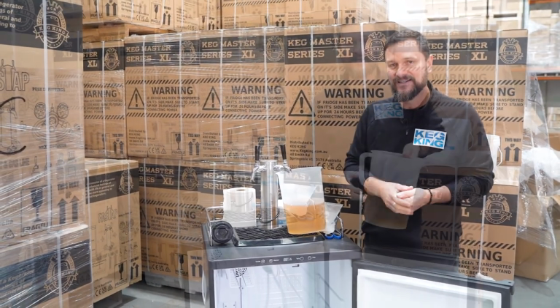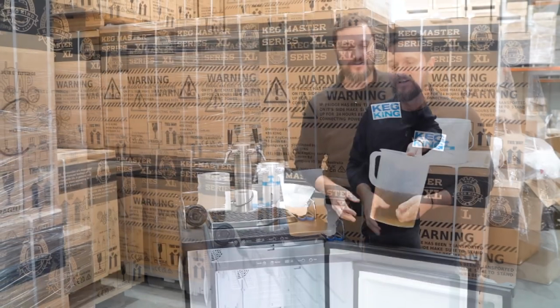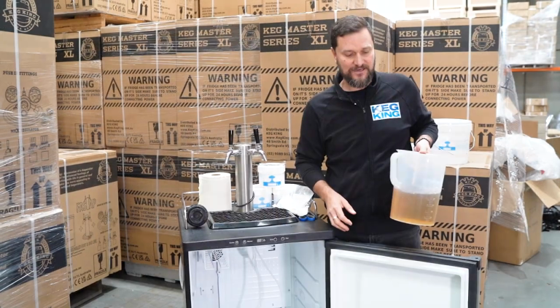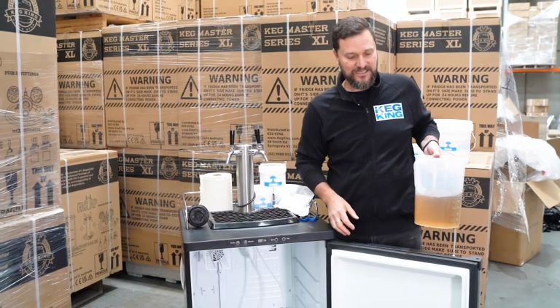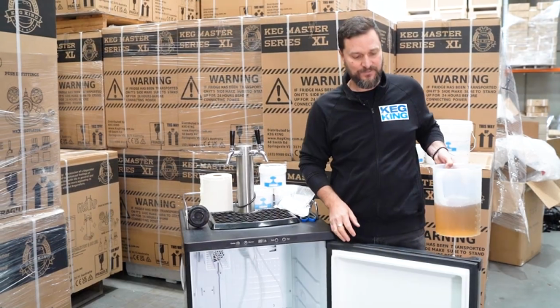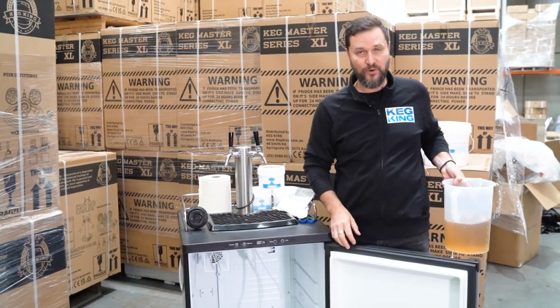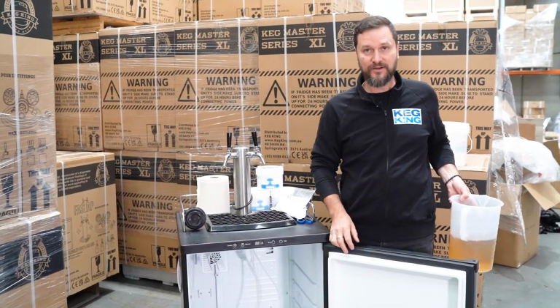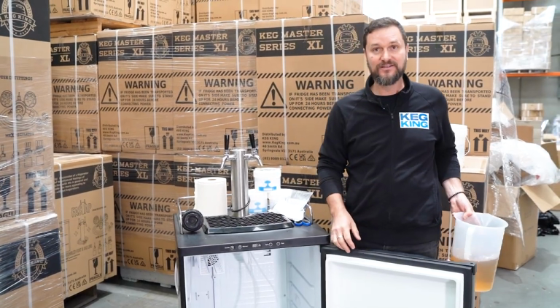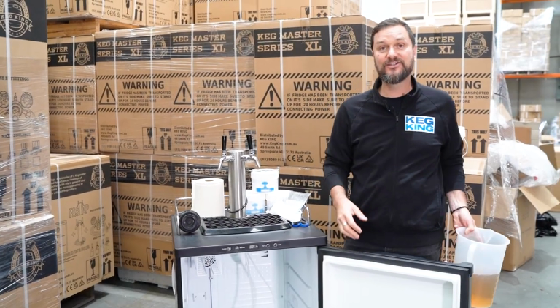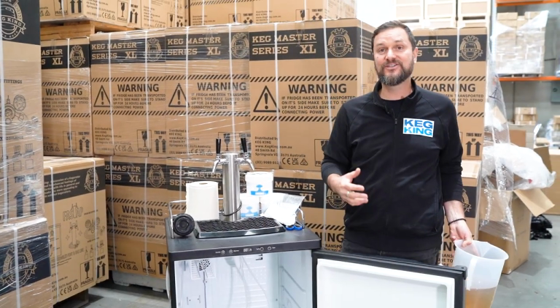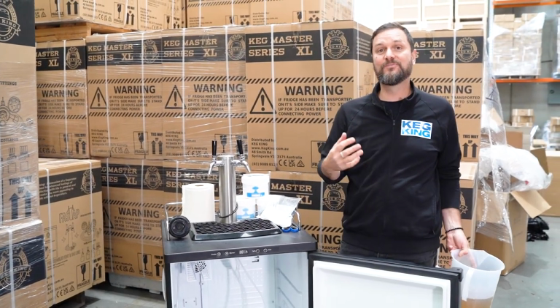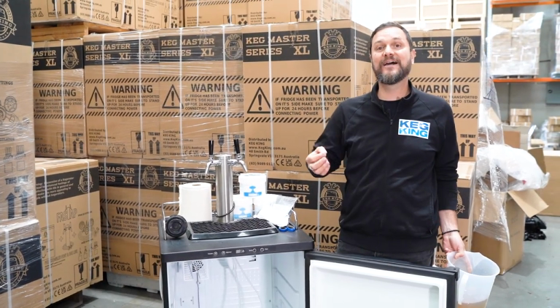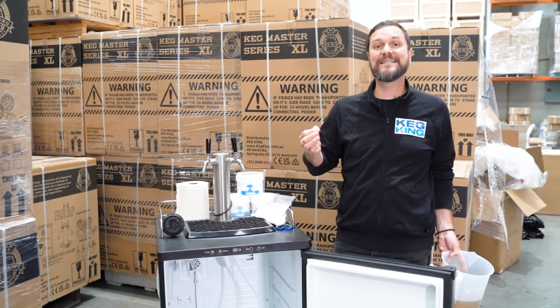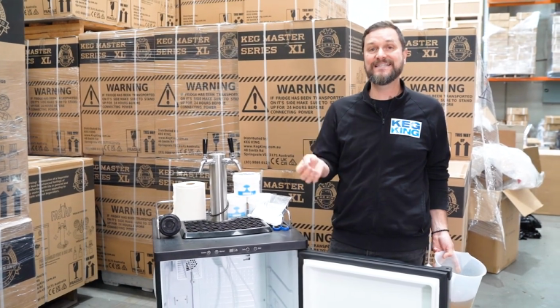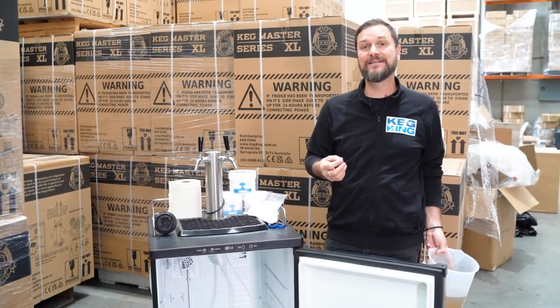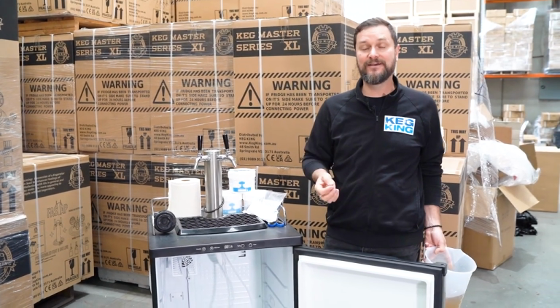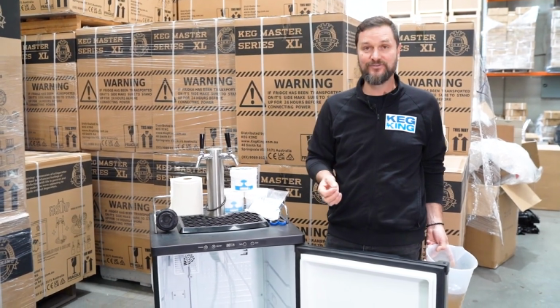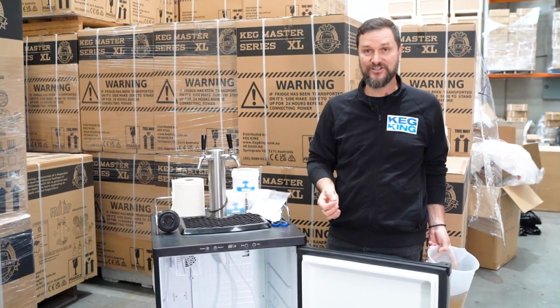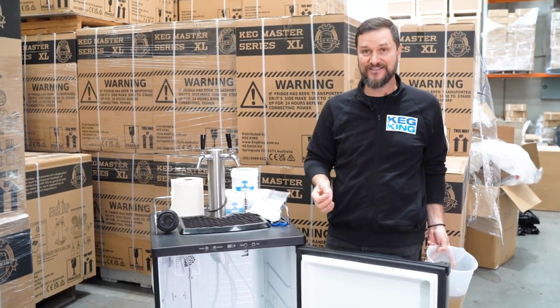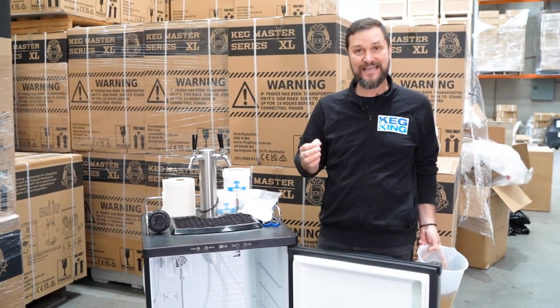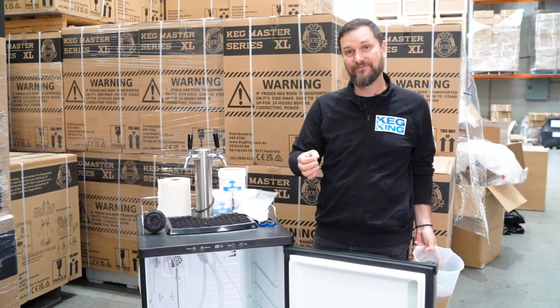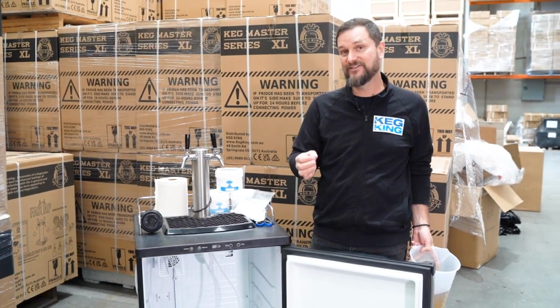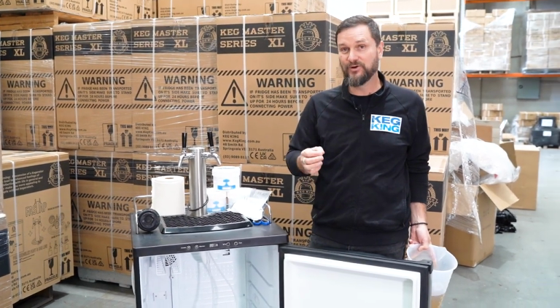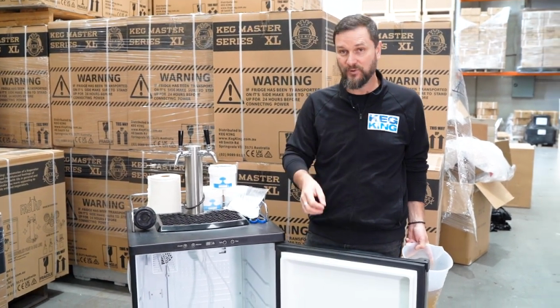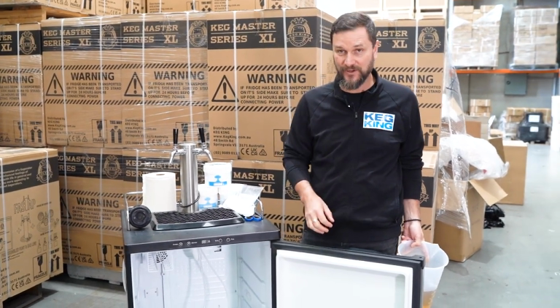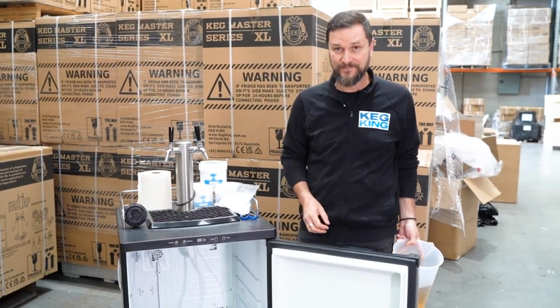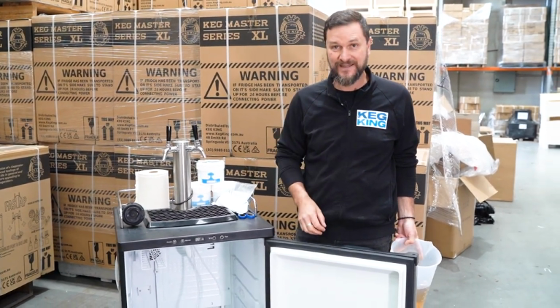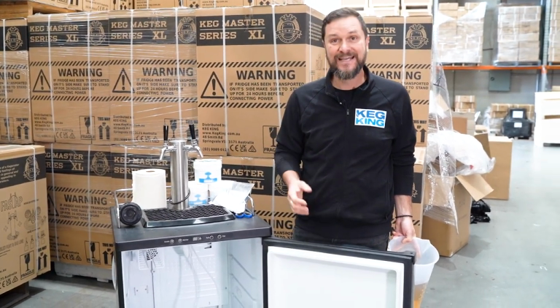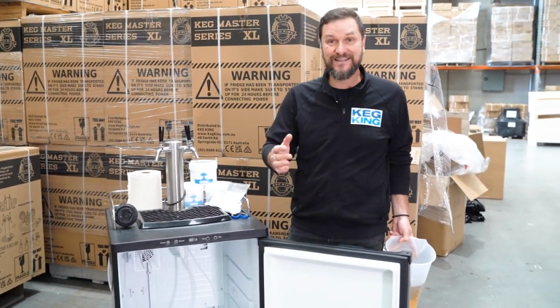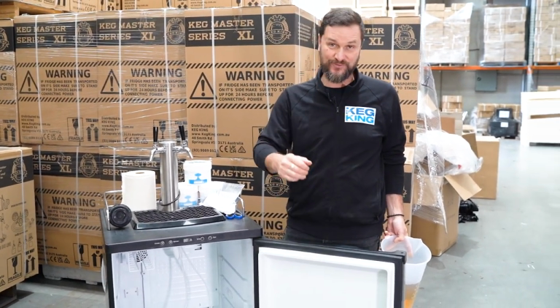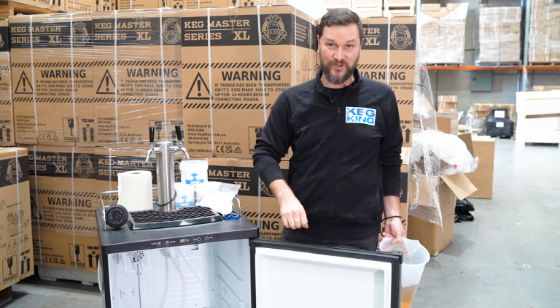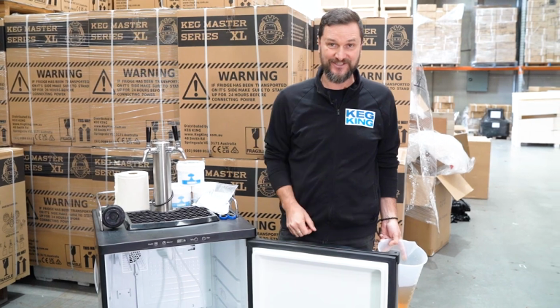So that'll keep you pouring delicious, bright-tasting beverages every single pour. Thanks for watching.